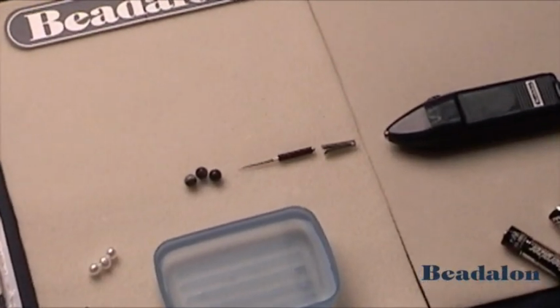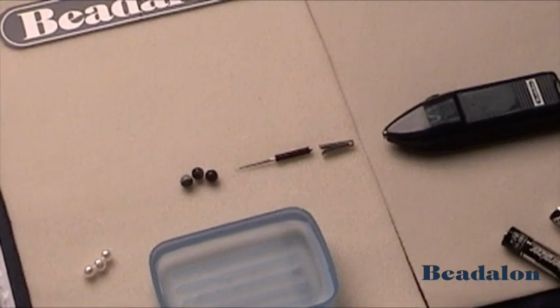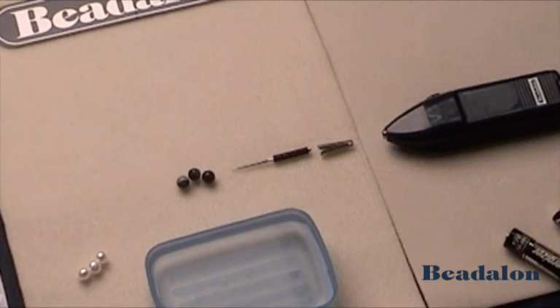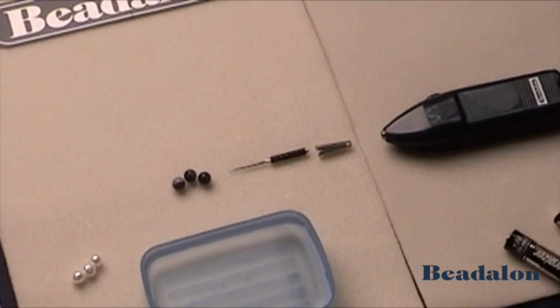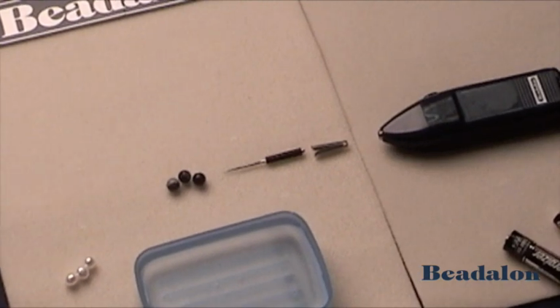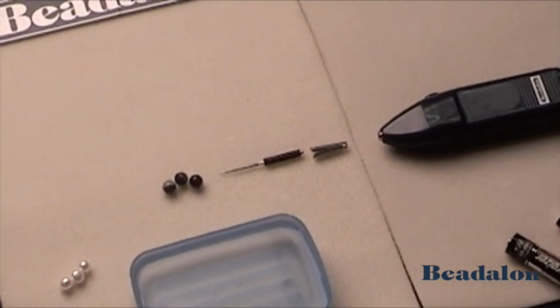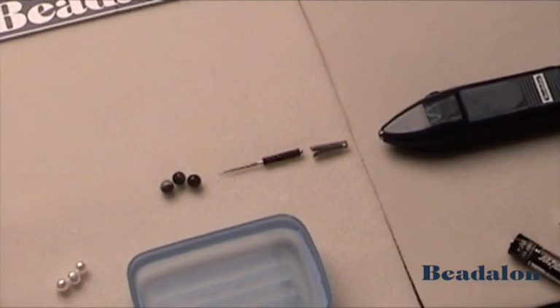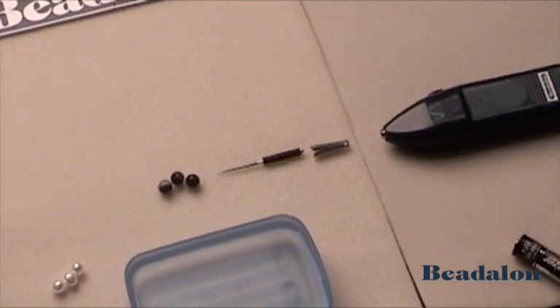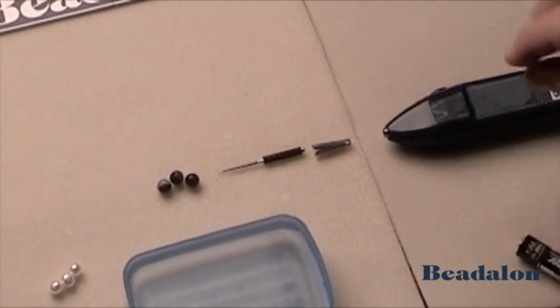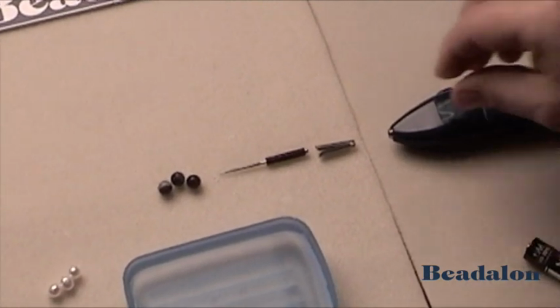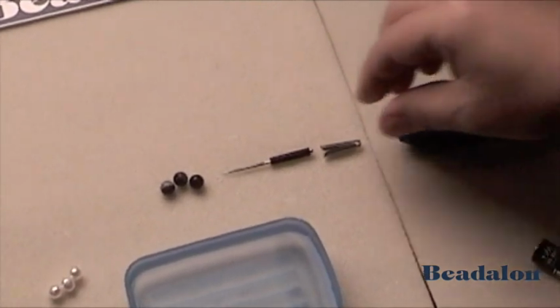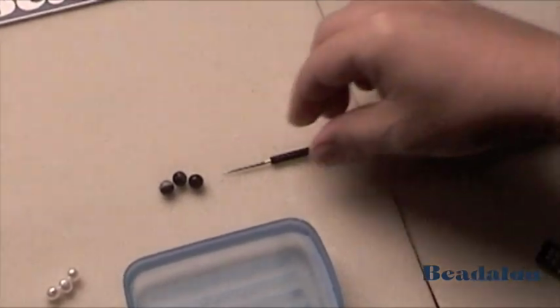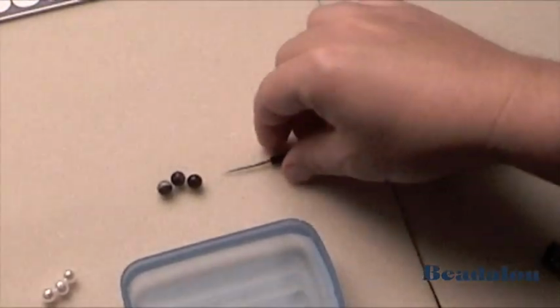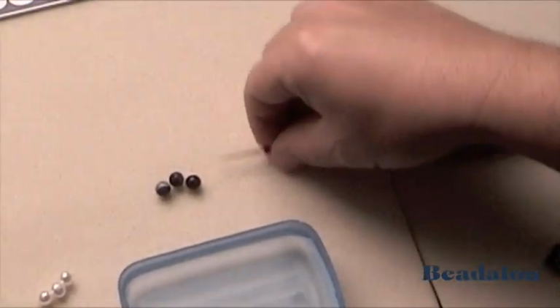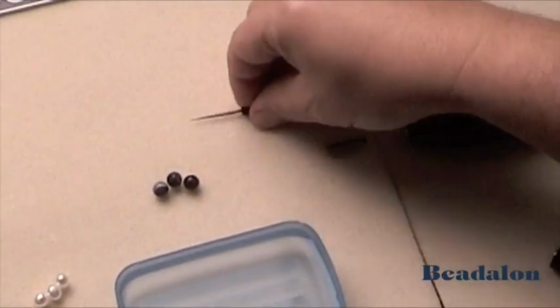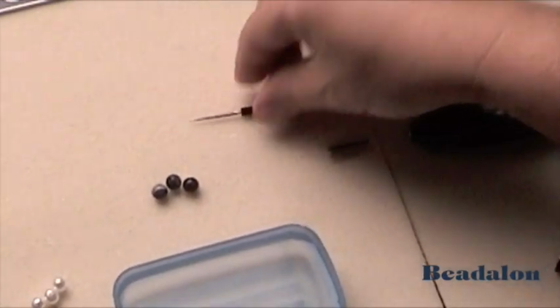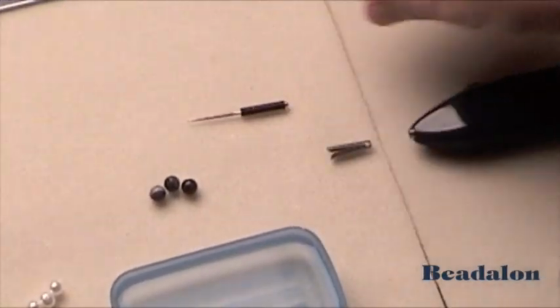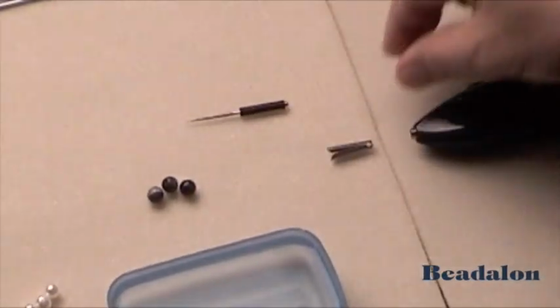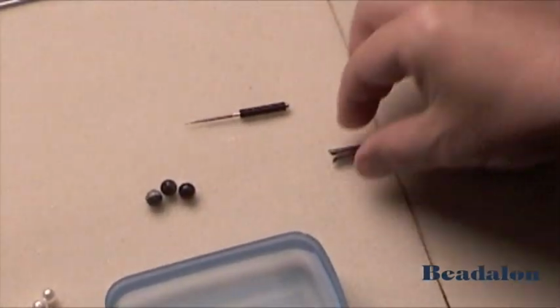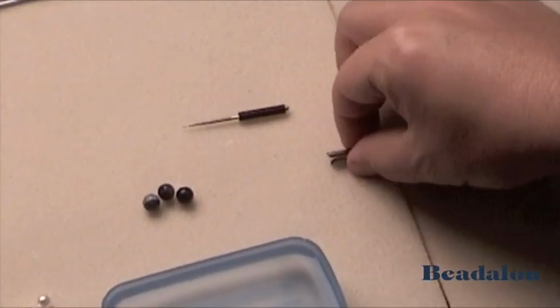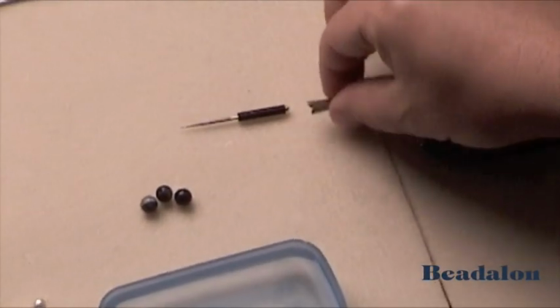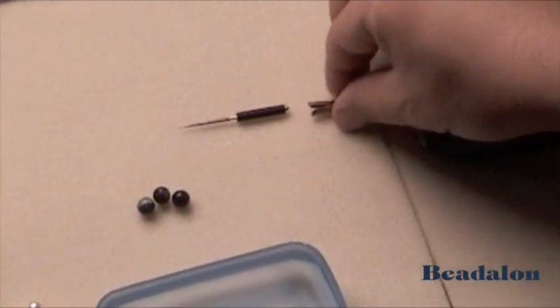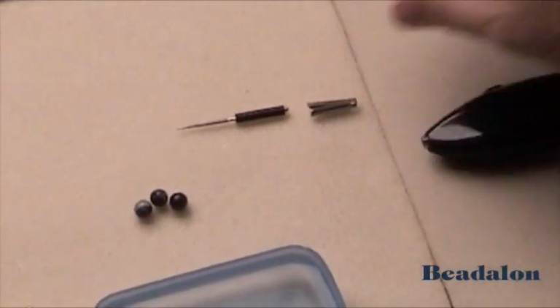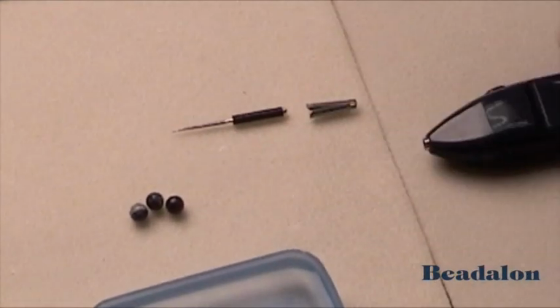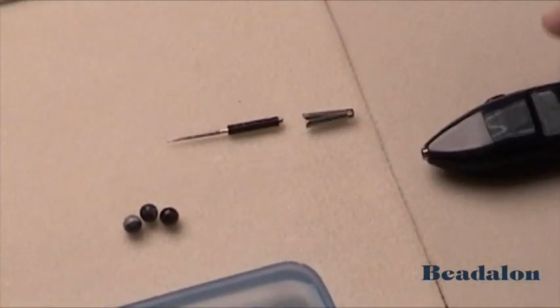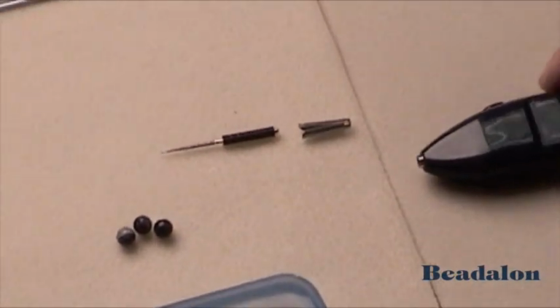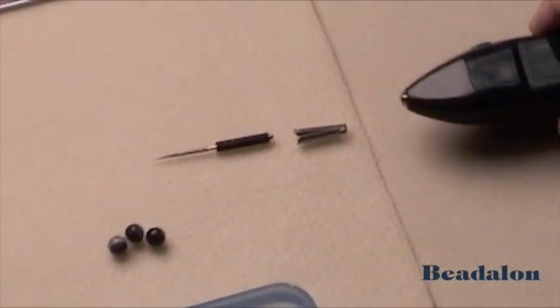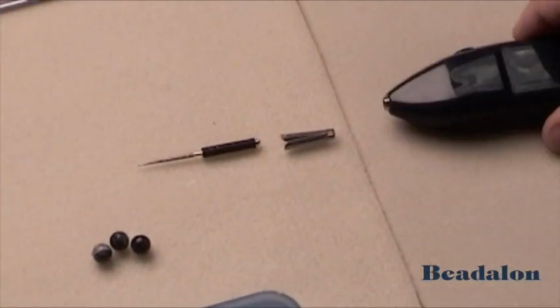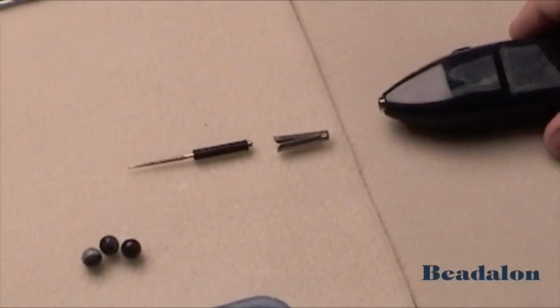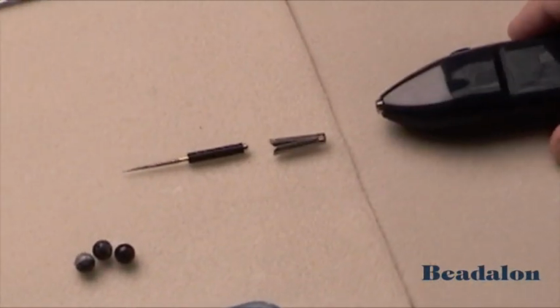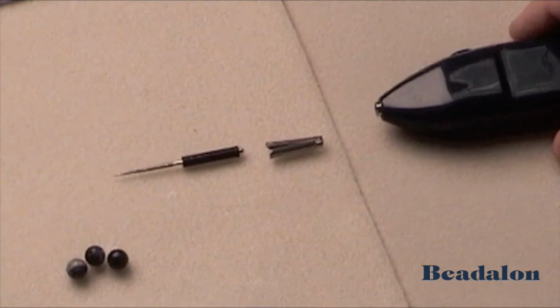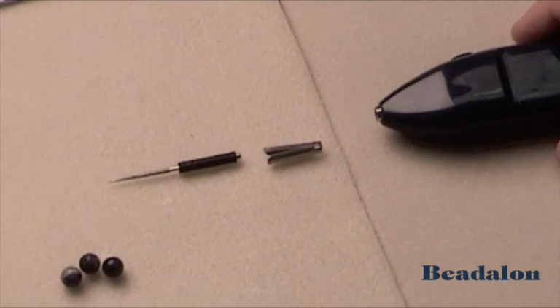The Beadalon battery operated bead reamer comes with two tips, a collet, and the main body of the bead reamer.